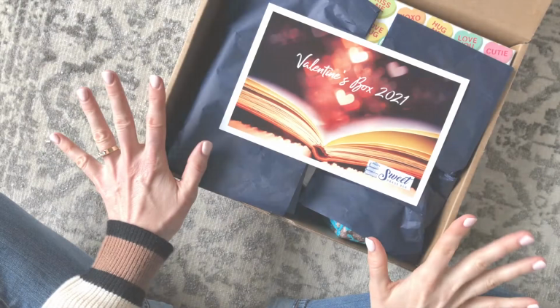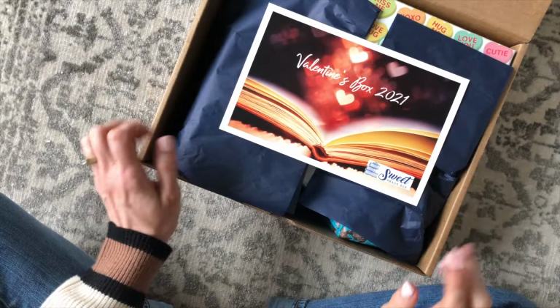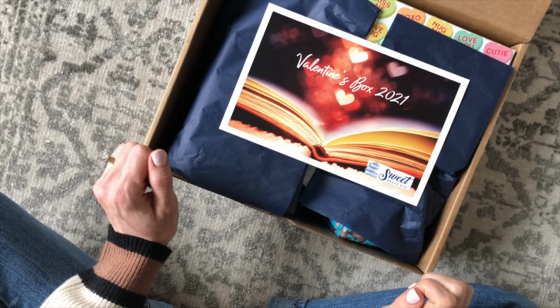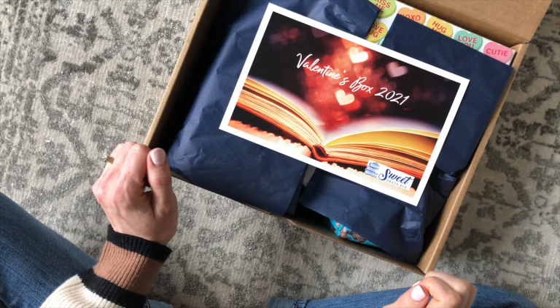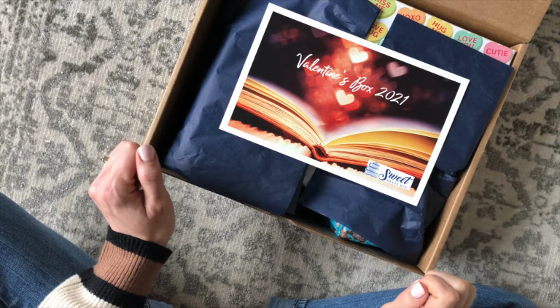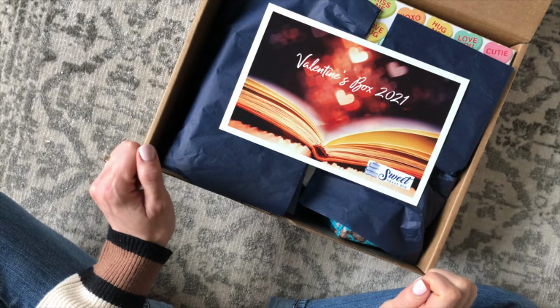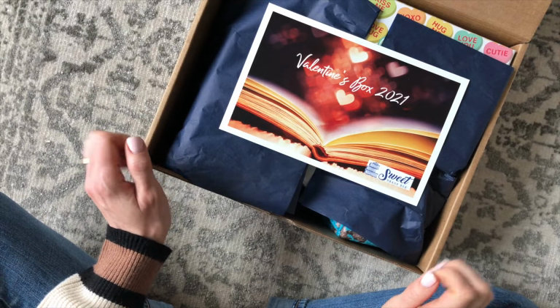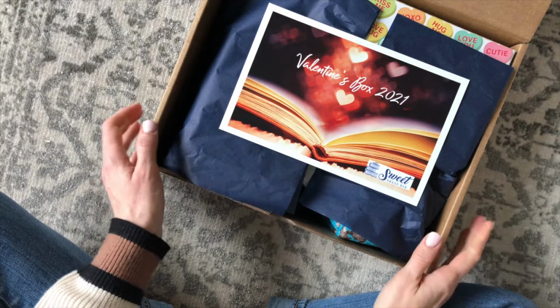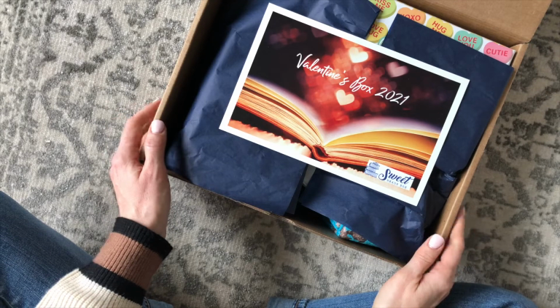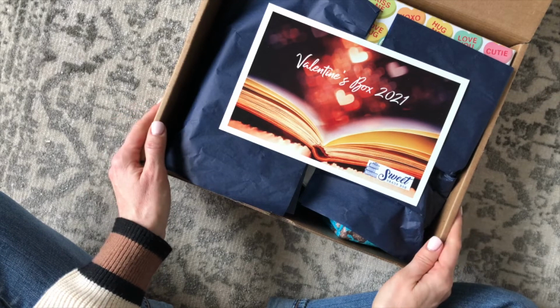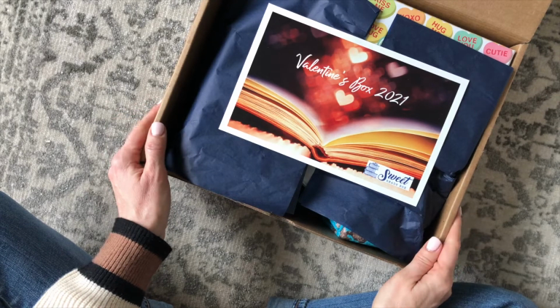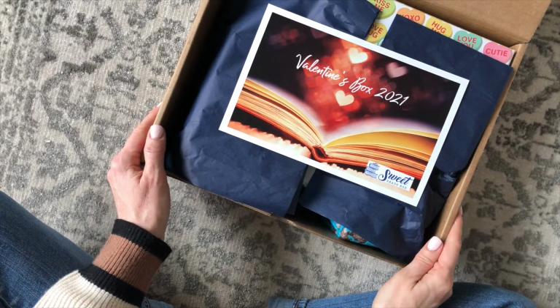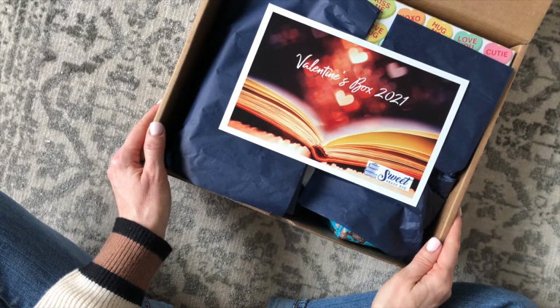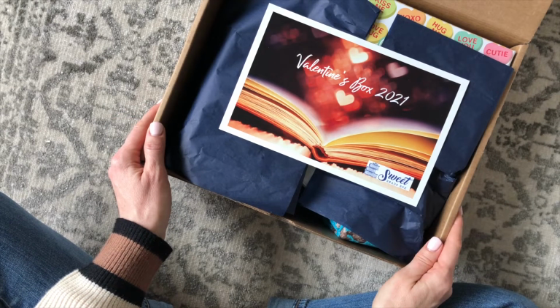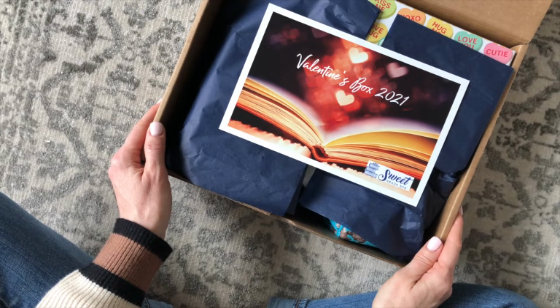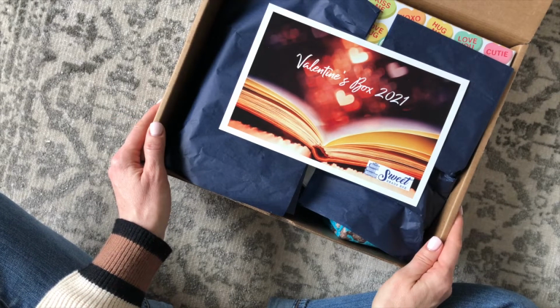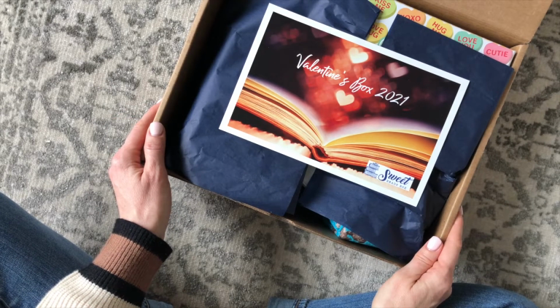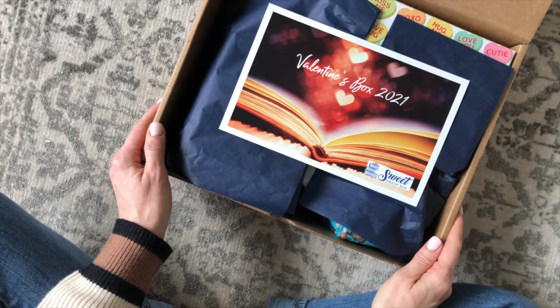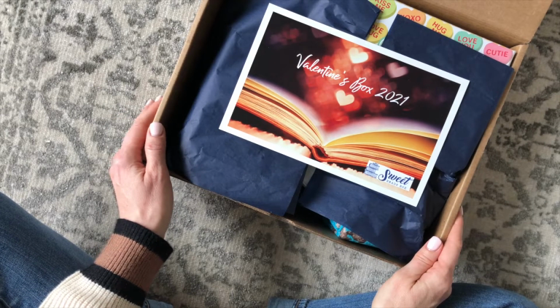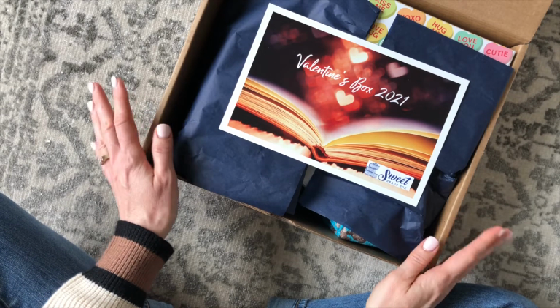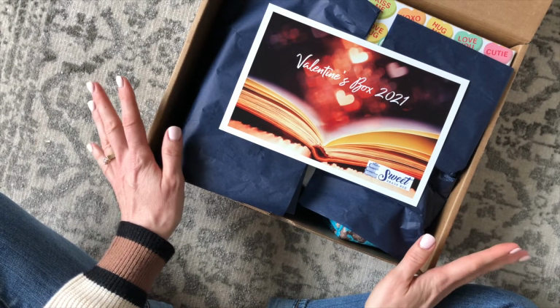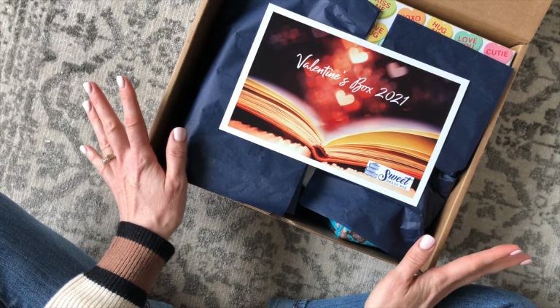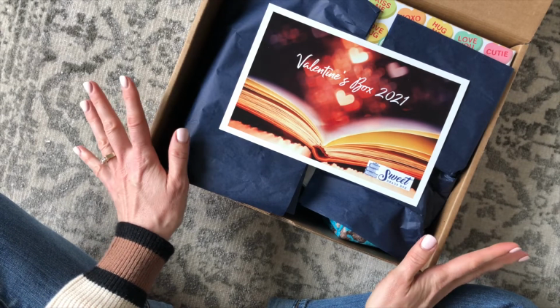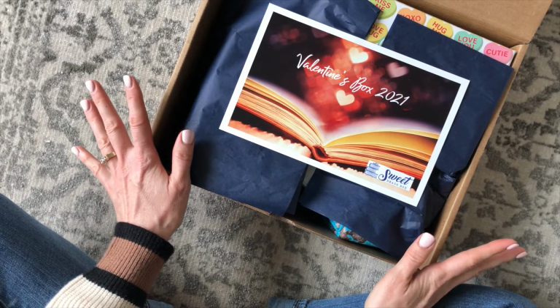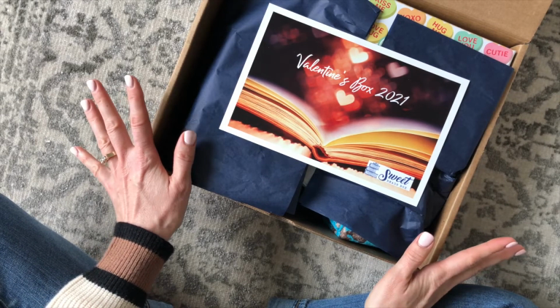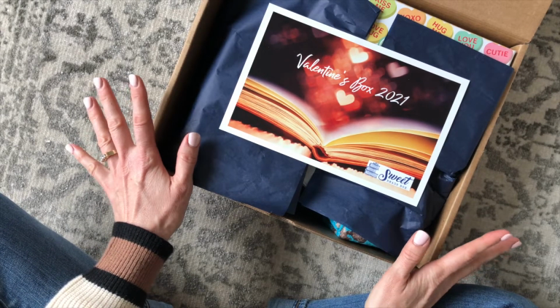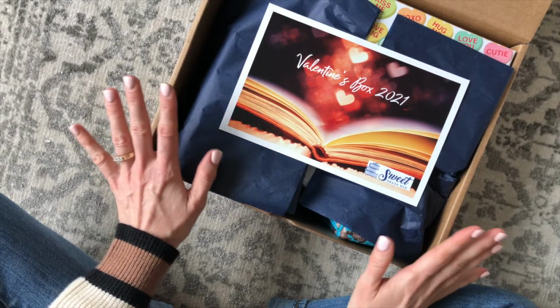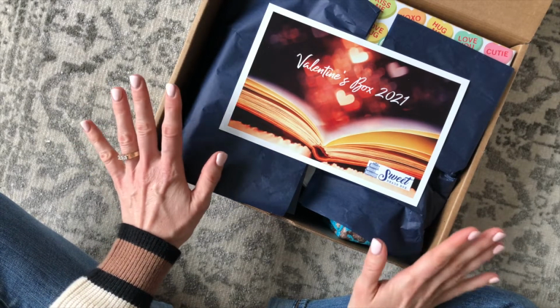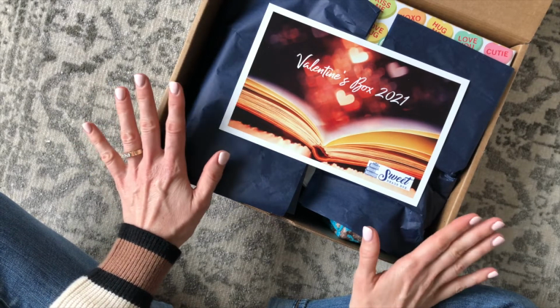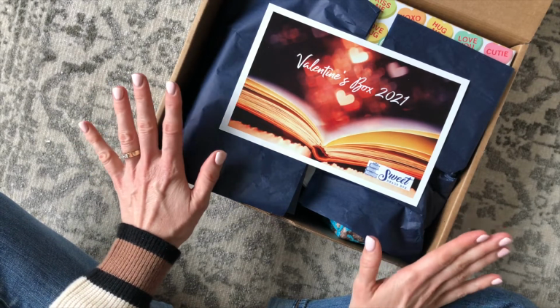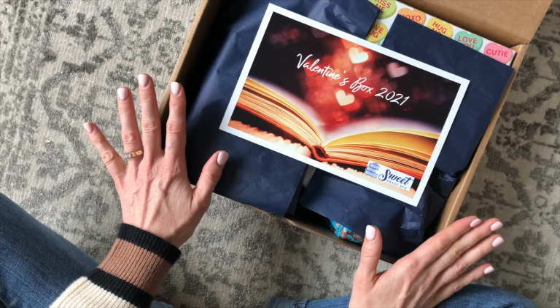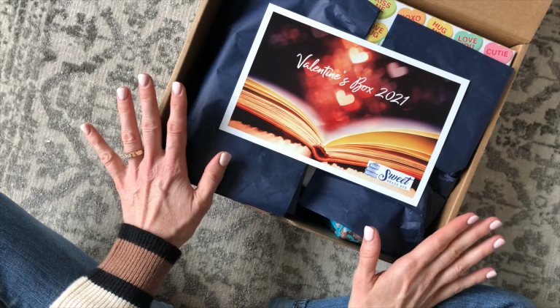Hi everyone, welcome back to my channel. I'm Sarah from Year of Boxes.